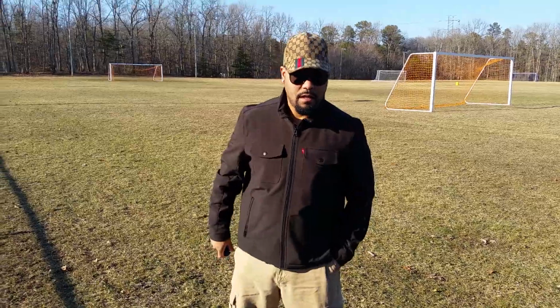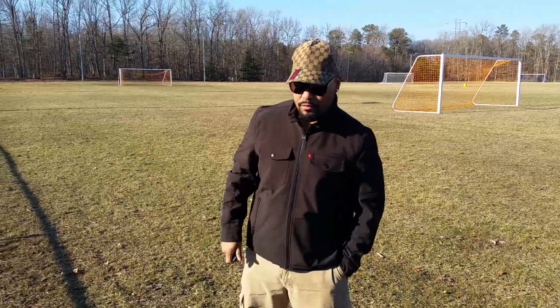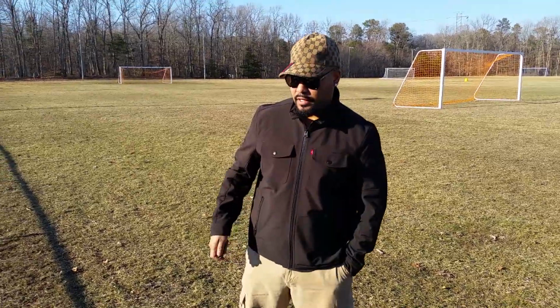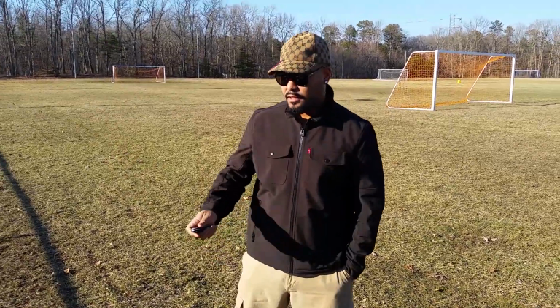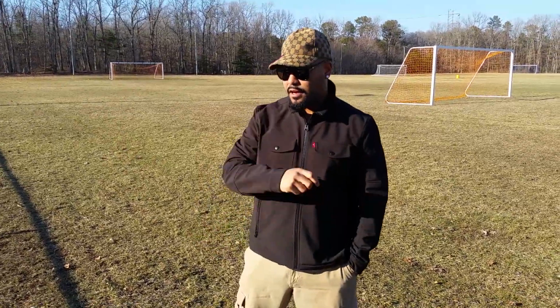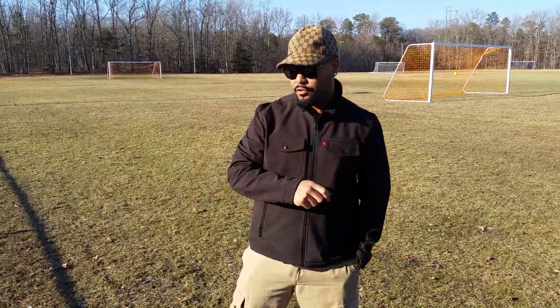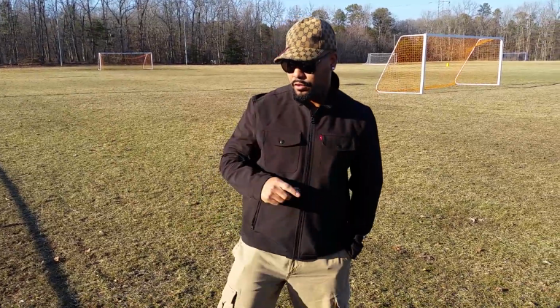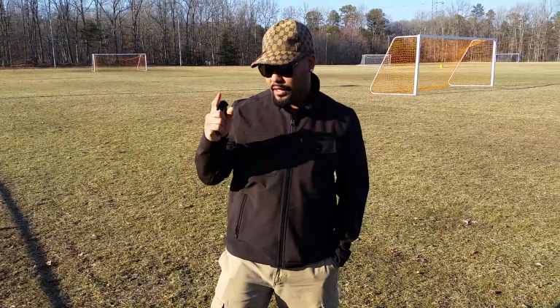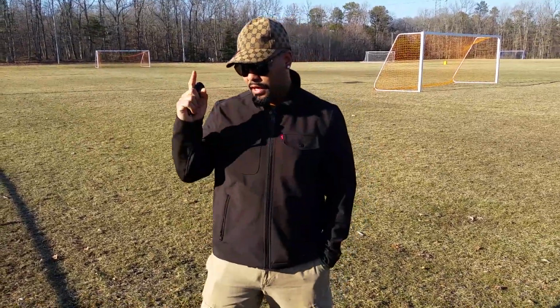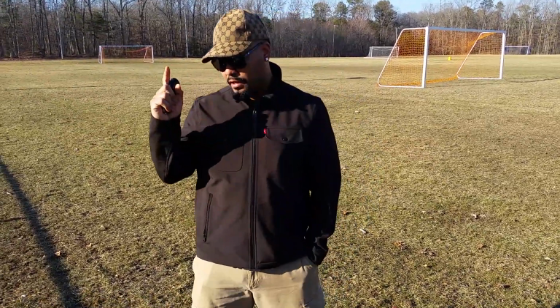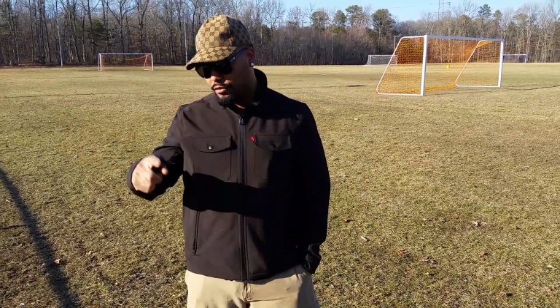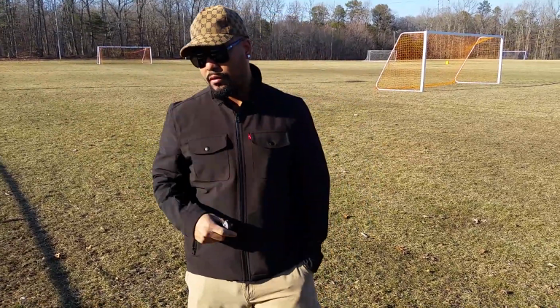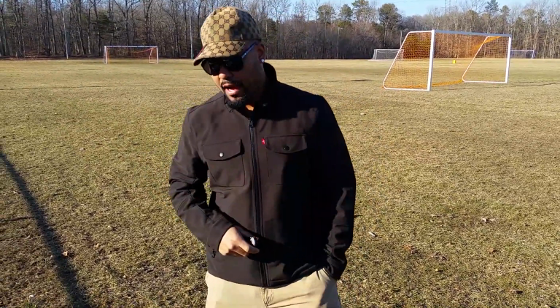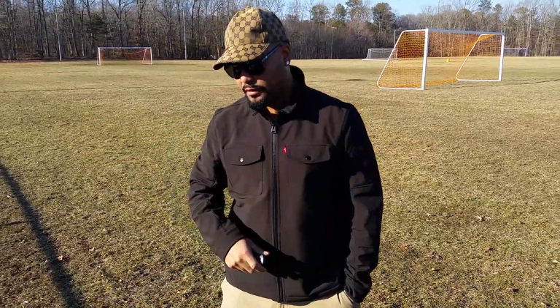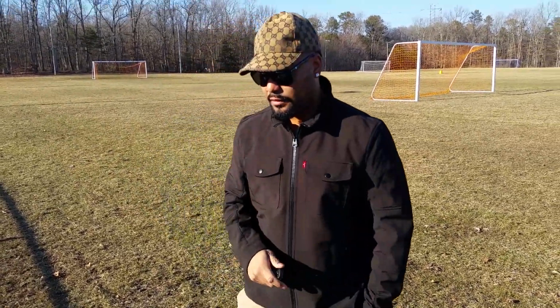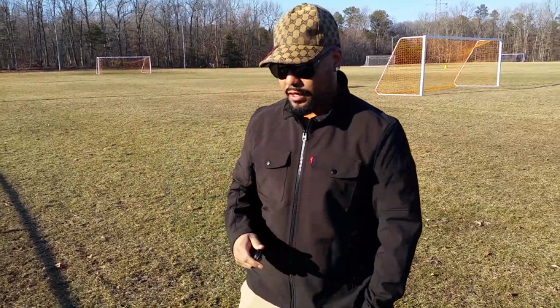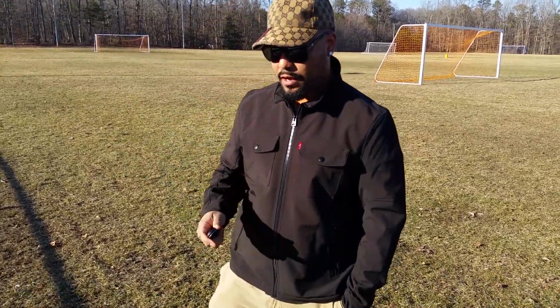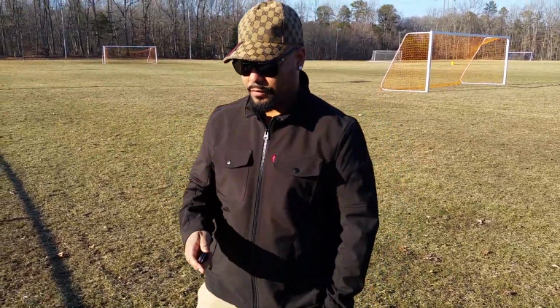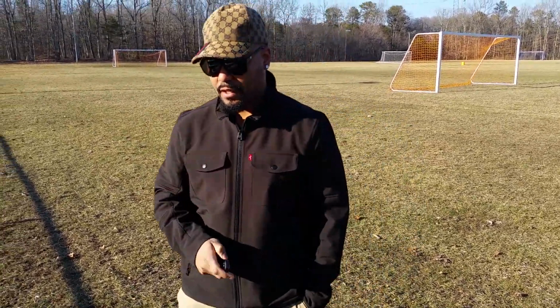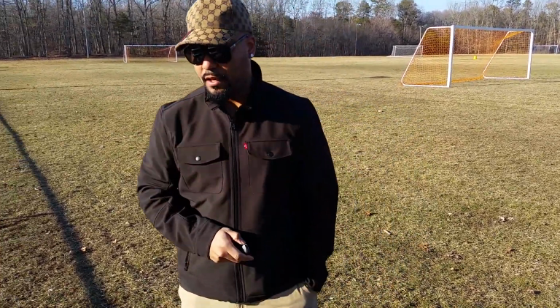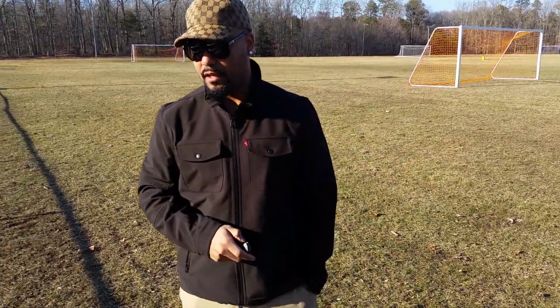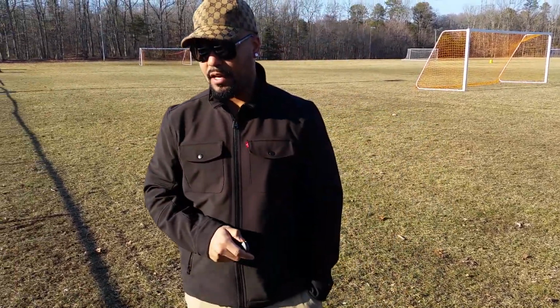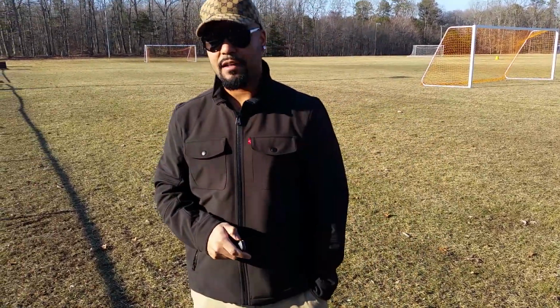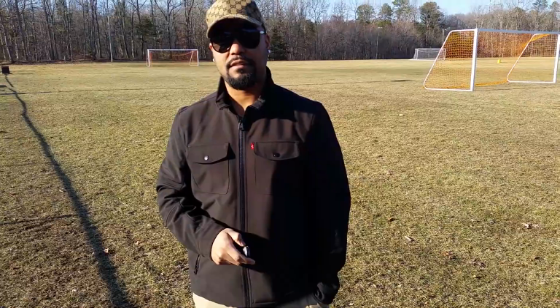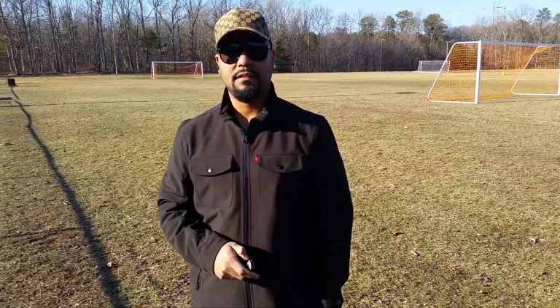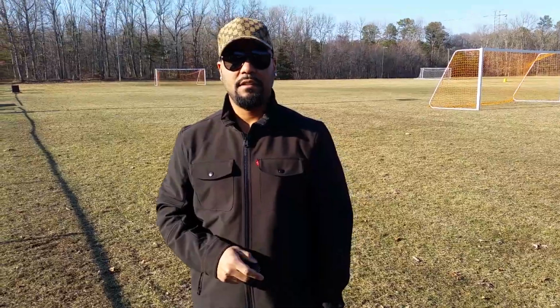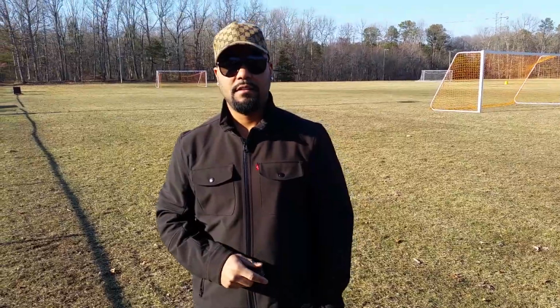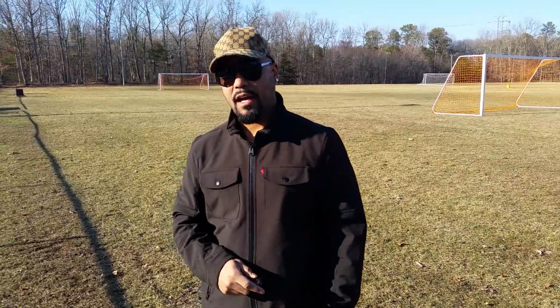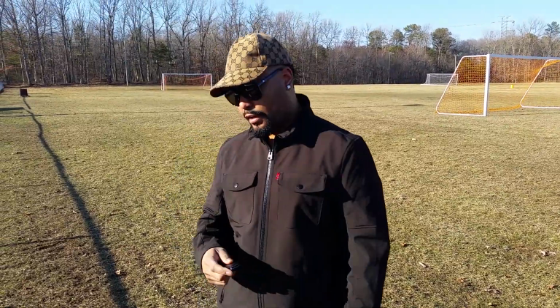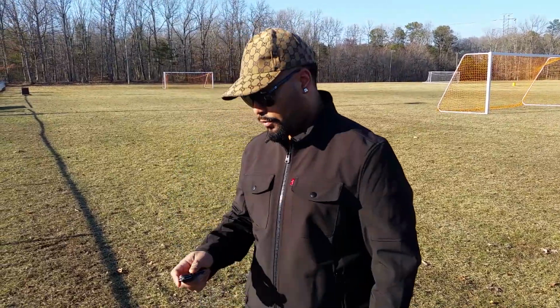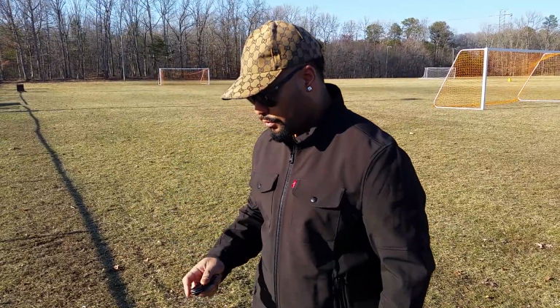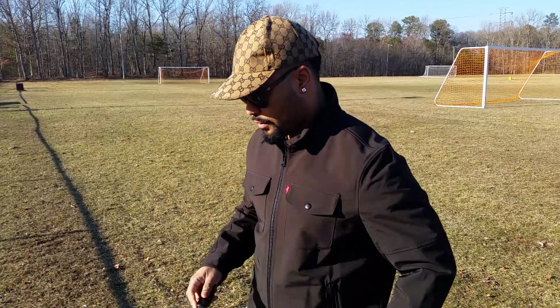Hello everyone, it's Neo. I'm going to do a quick, a true unboxing of the Cox Sky Cruiser.